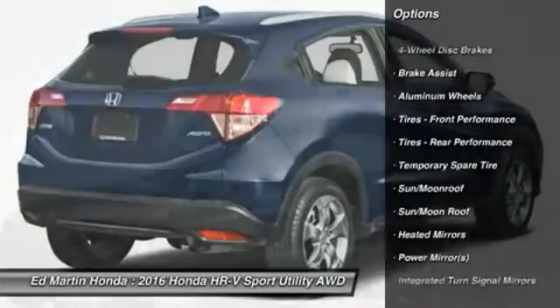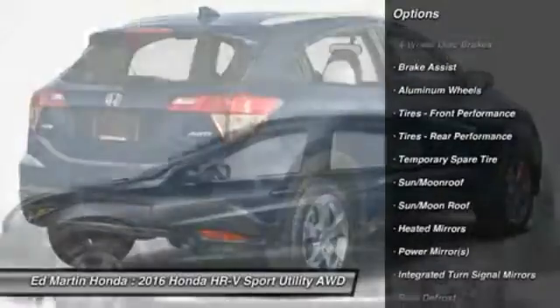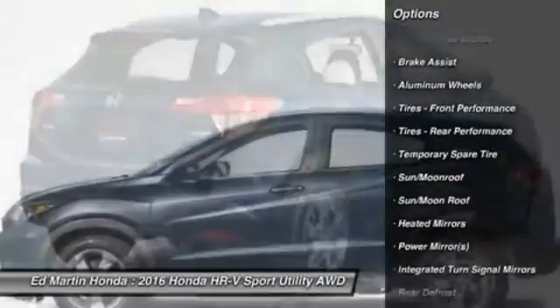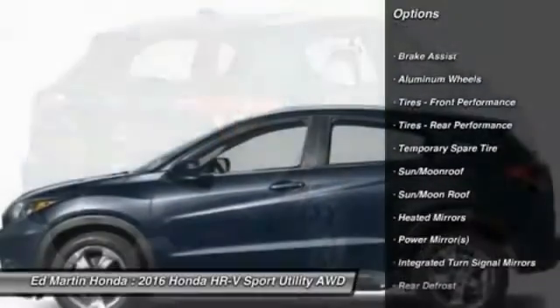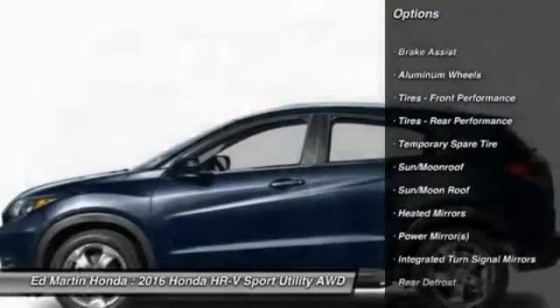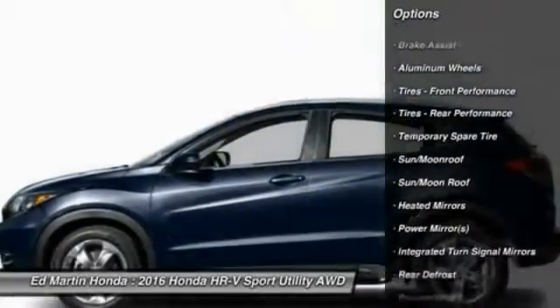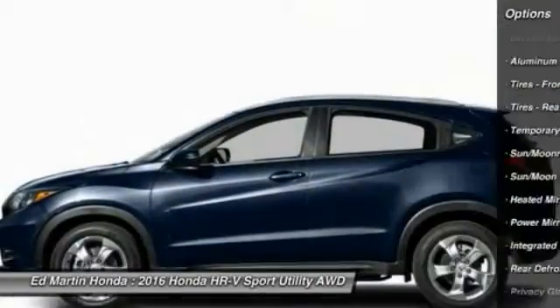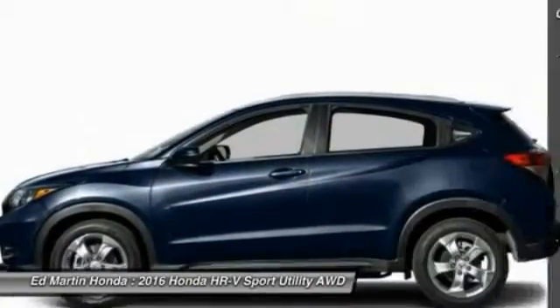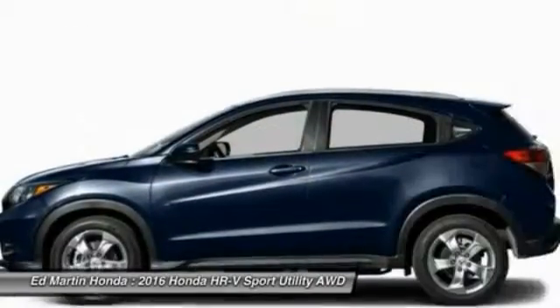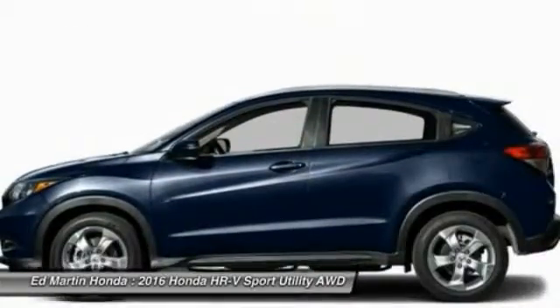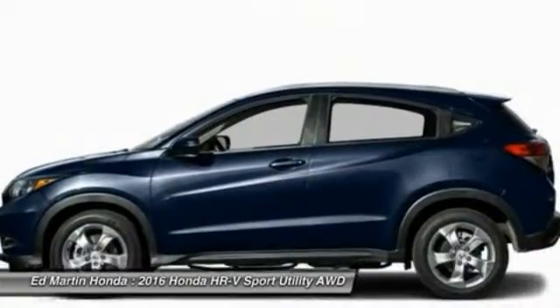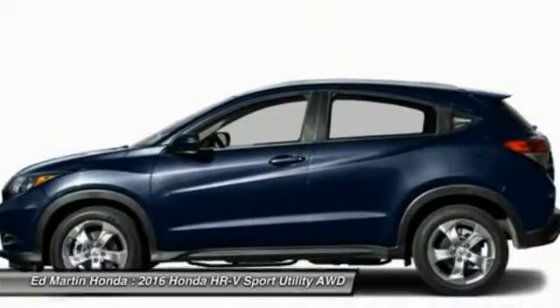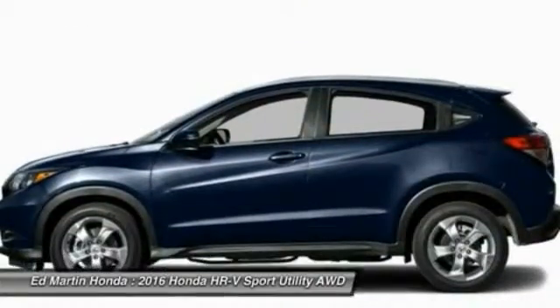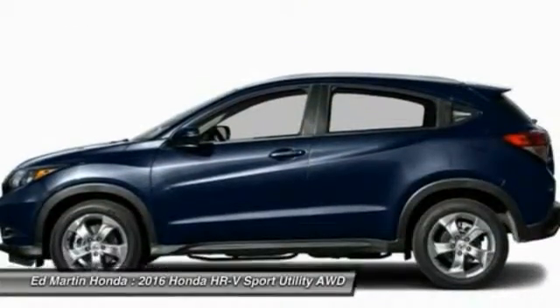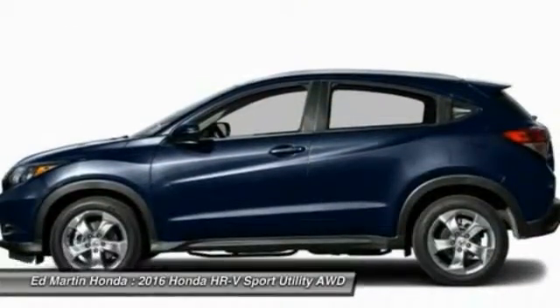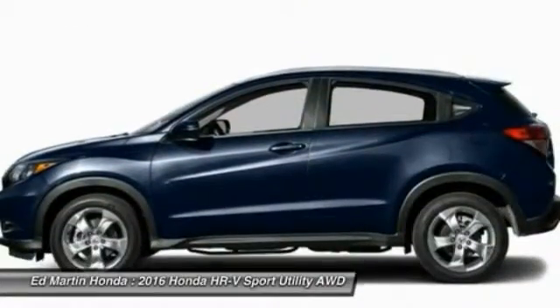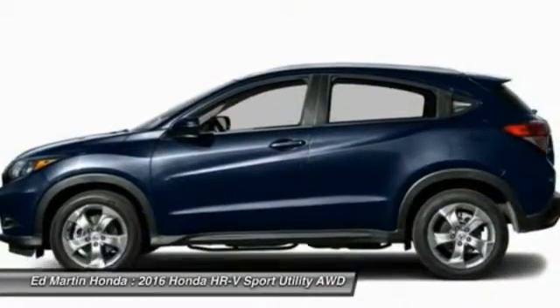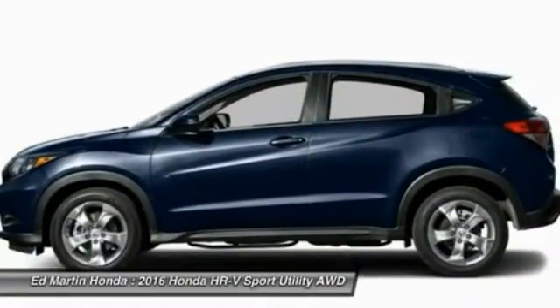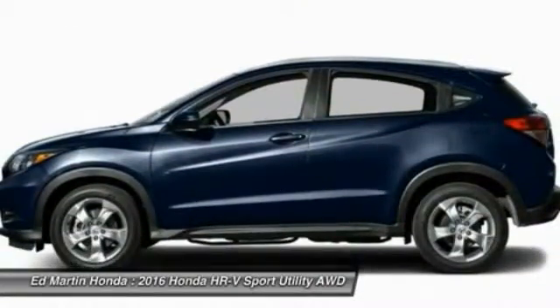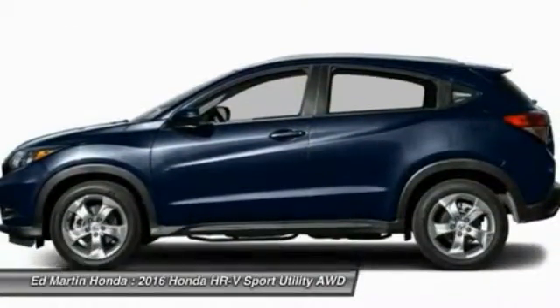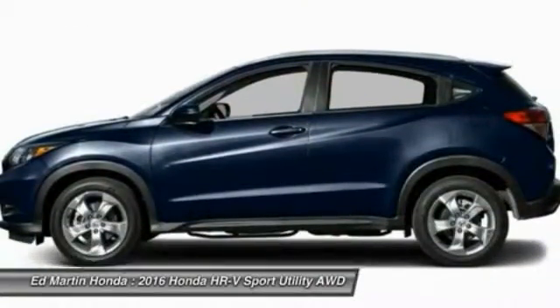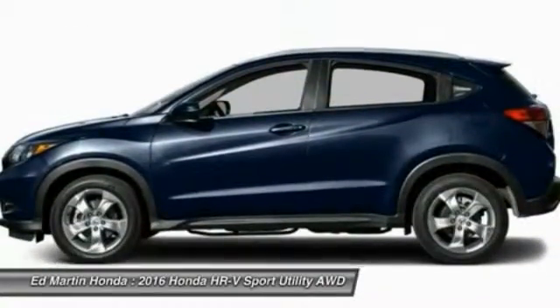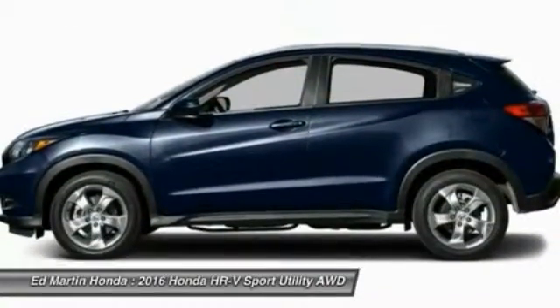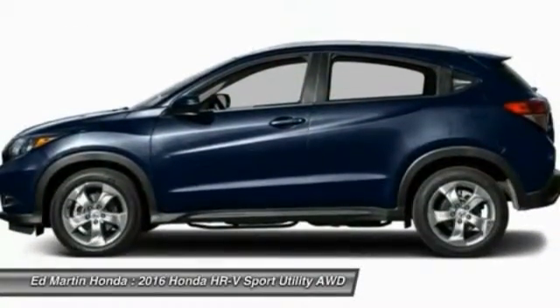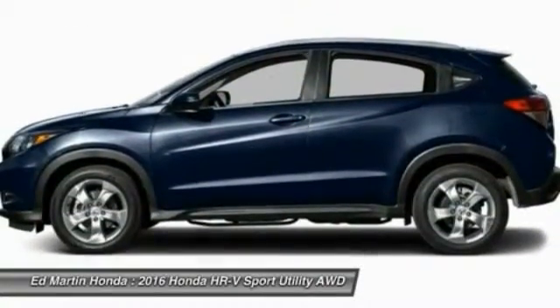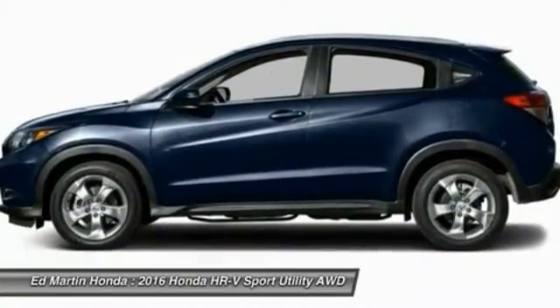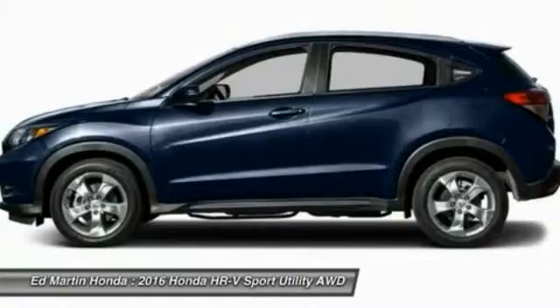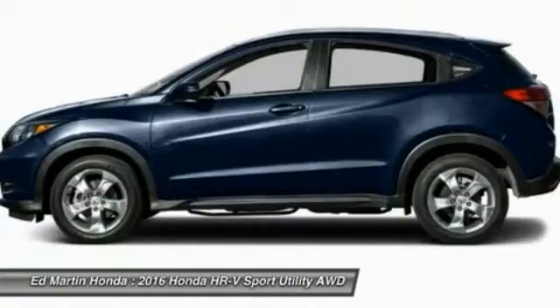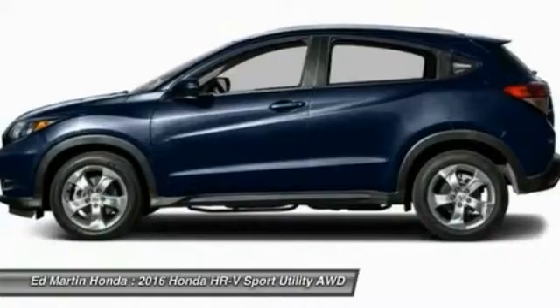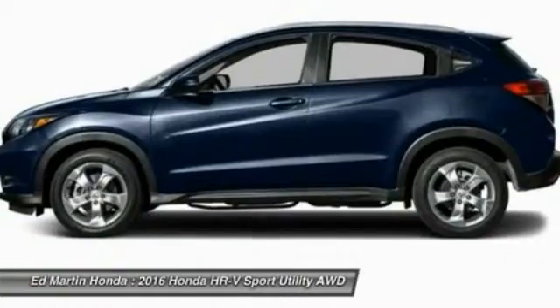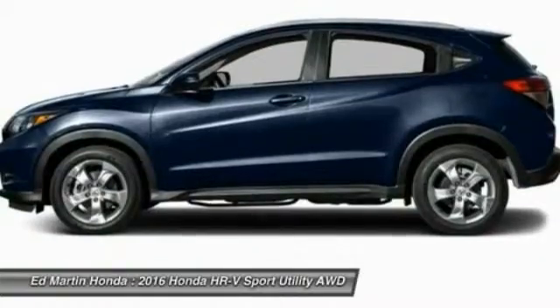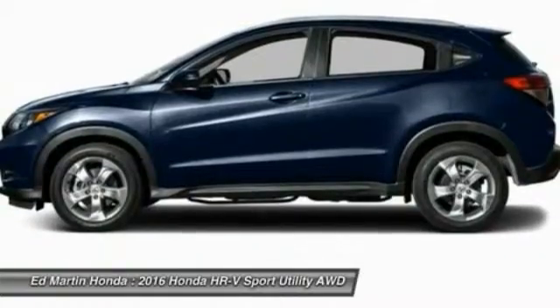All-wheel drive, Bluetooth, moonroof, leather-wrapped steering wheel, and adjustable steering wheel.